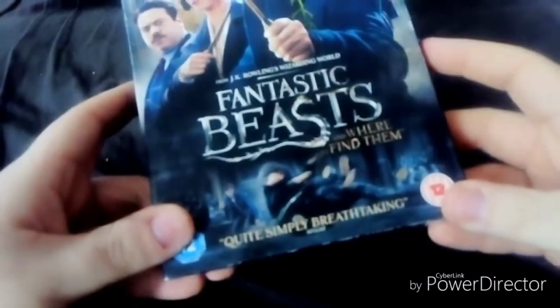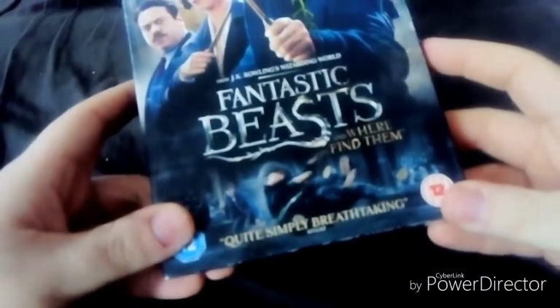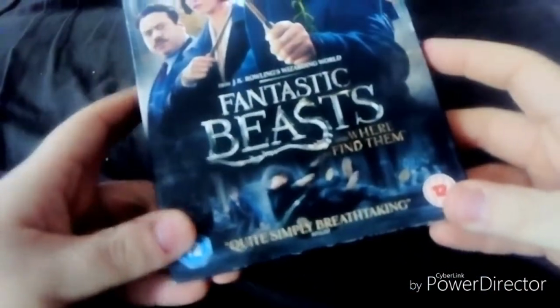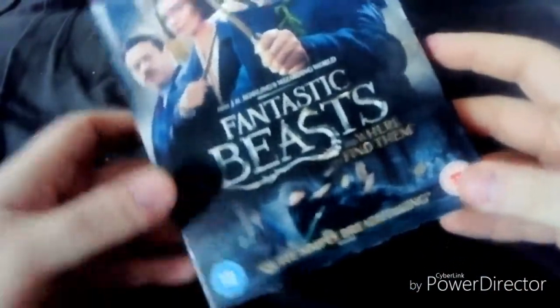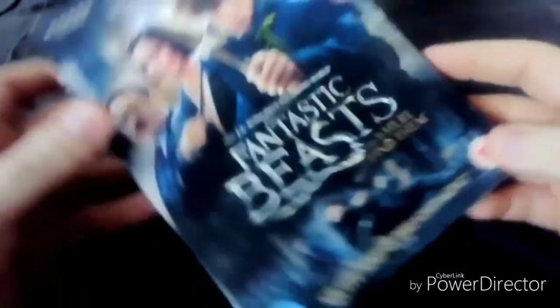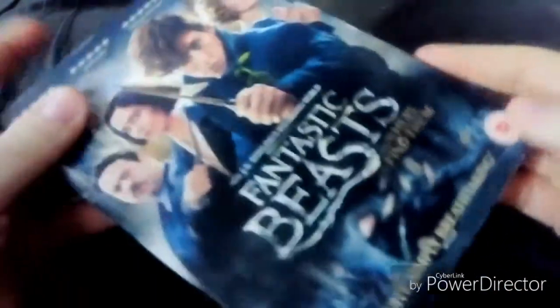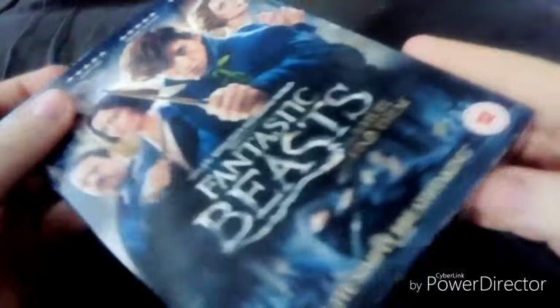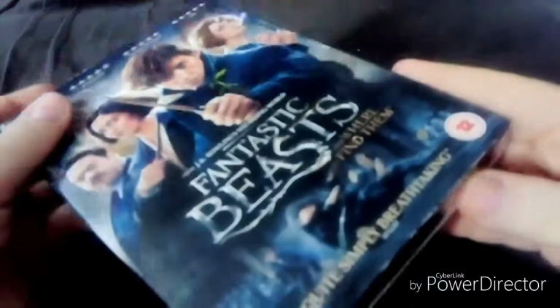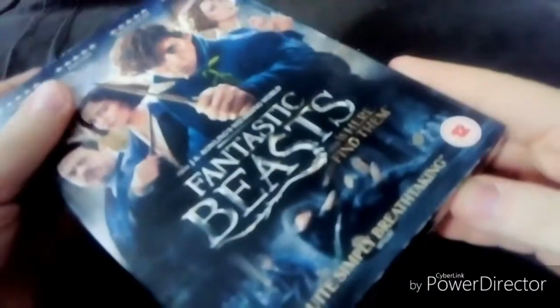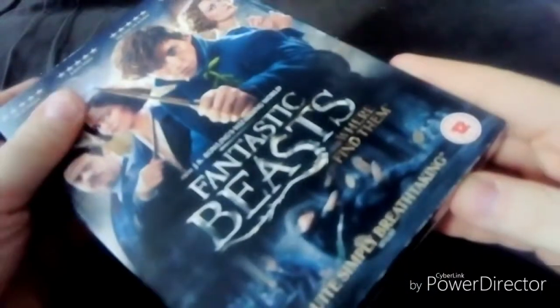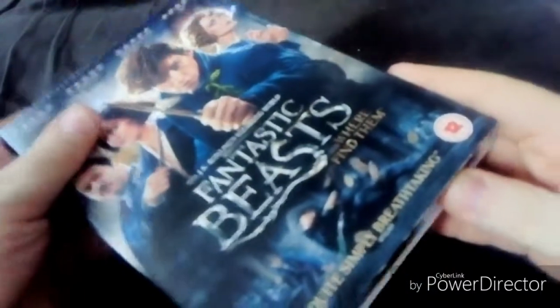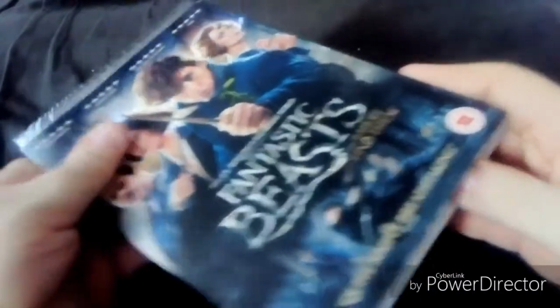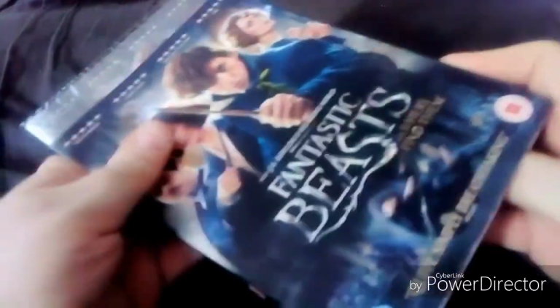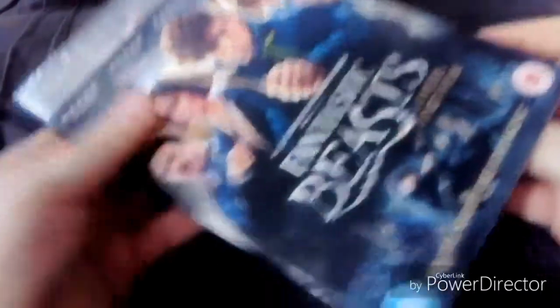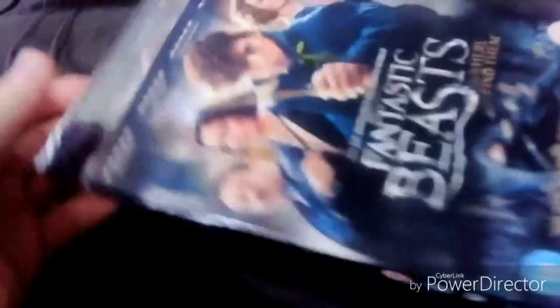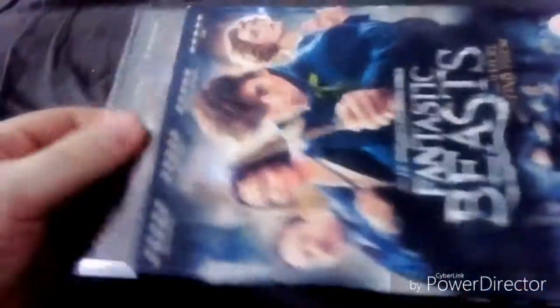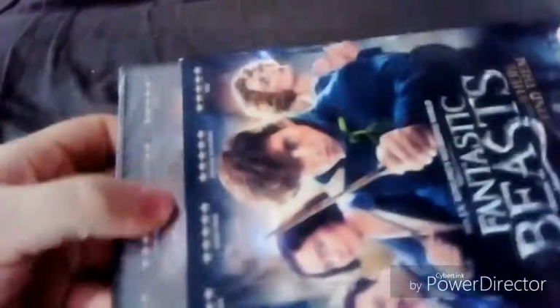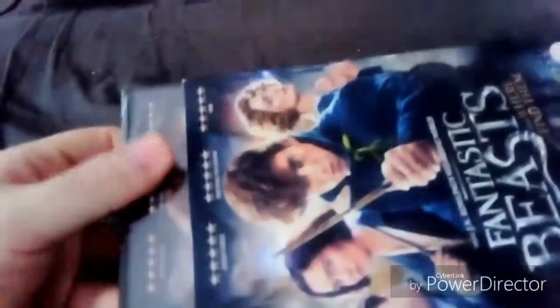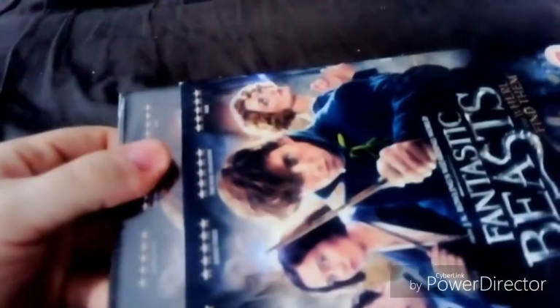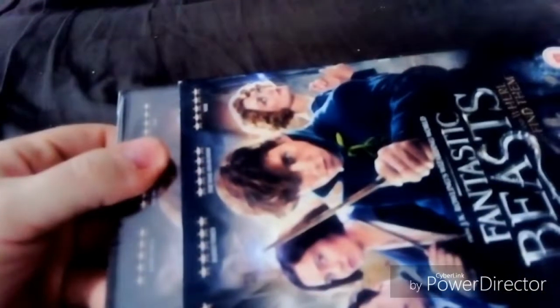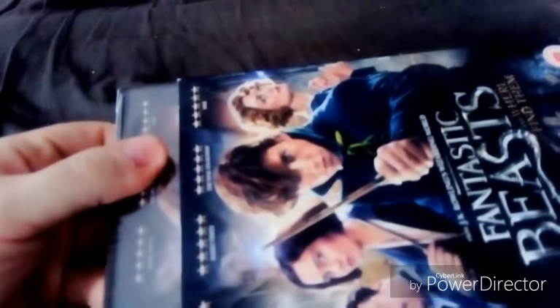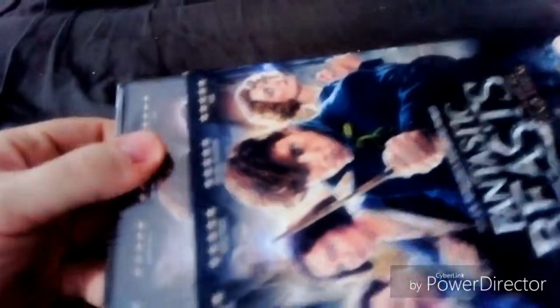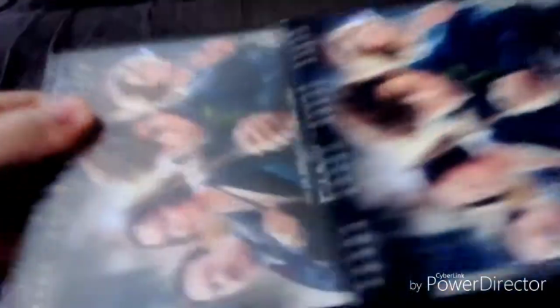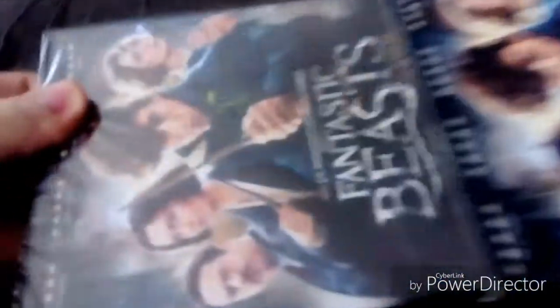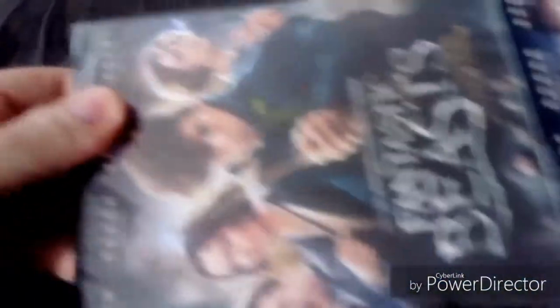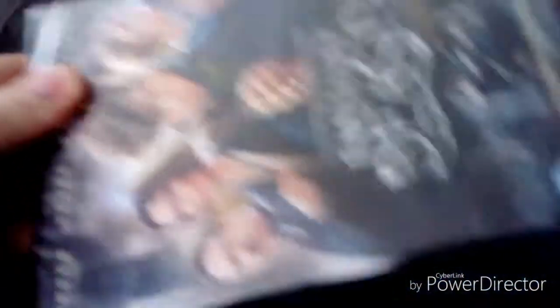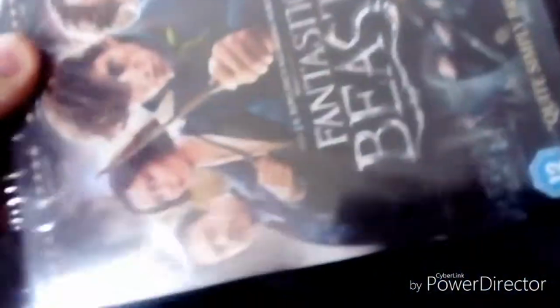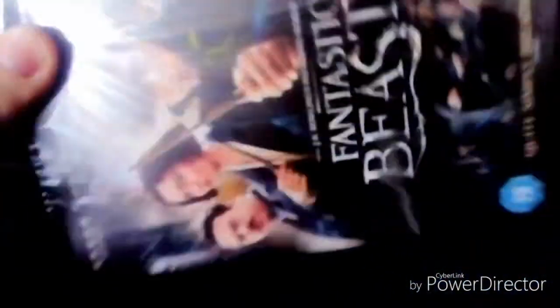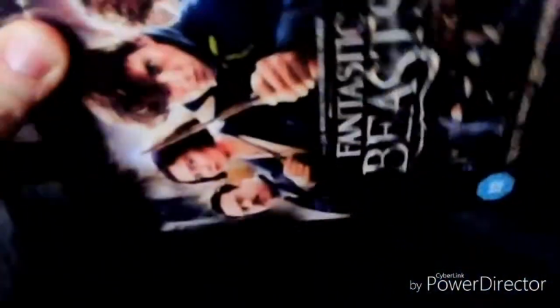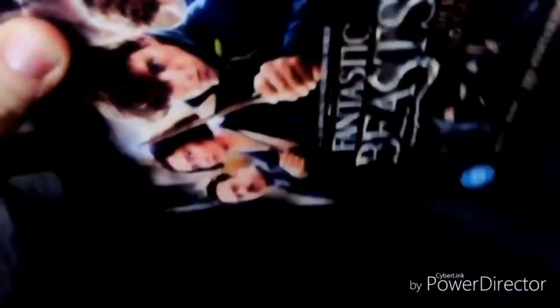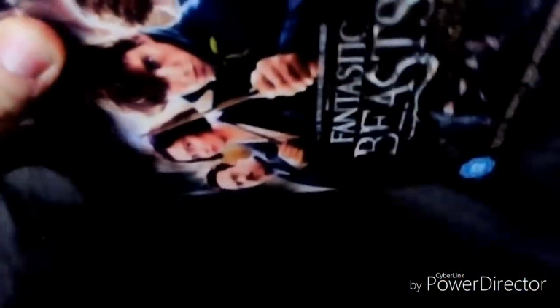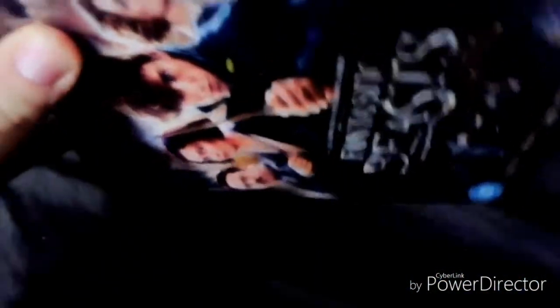So without further ado, let's unbox this DVD.